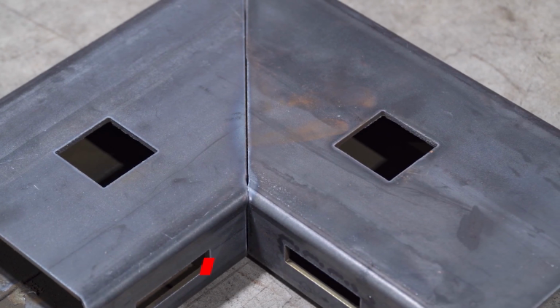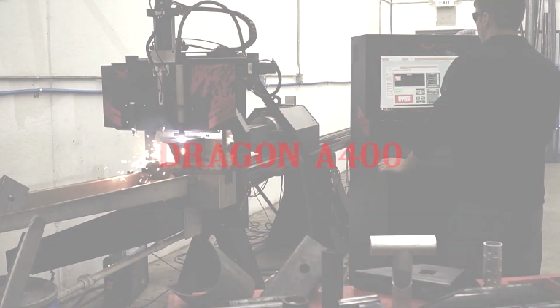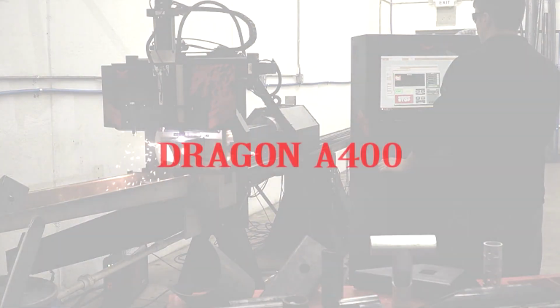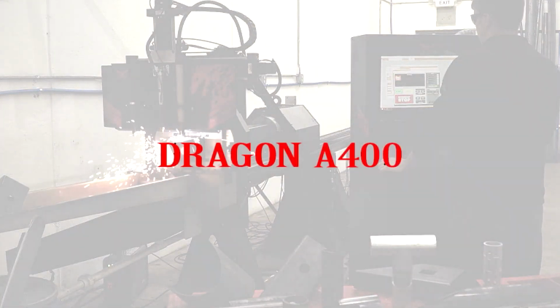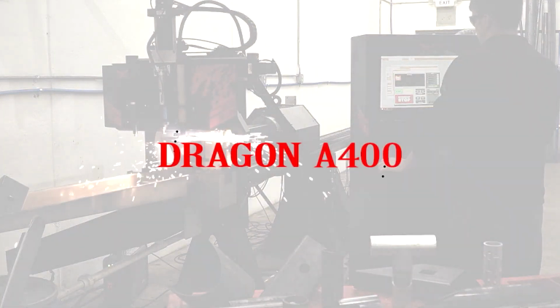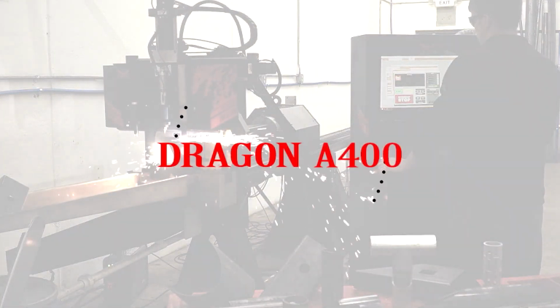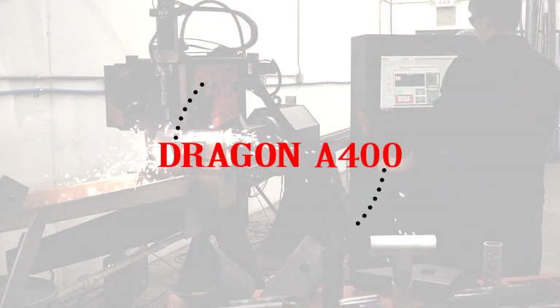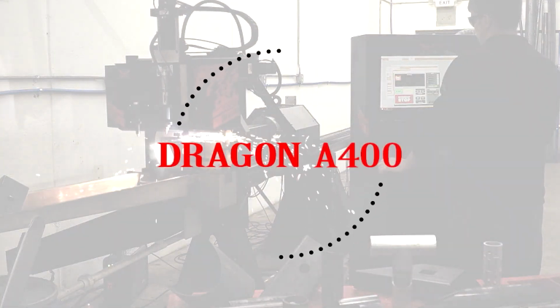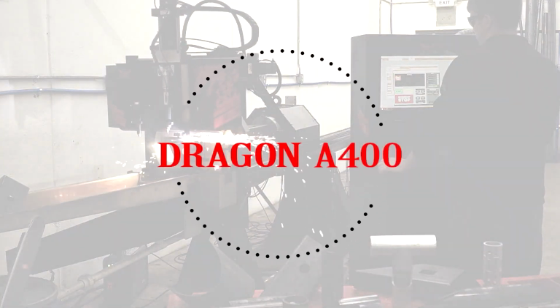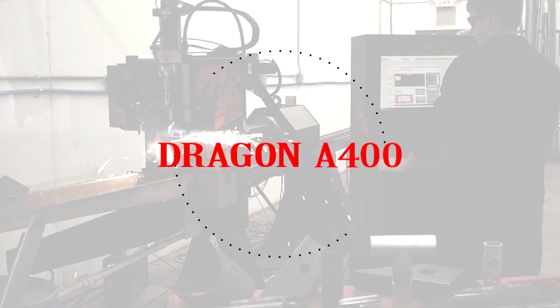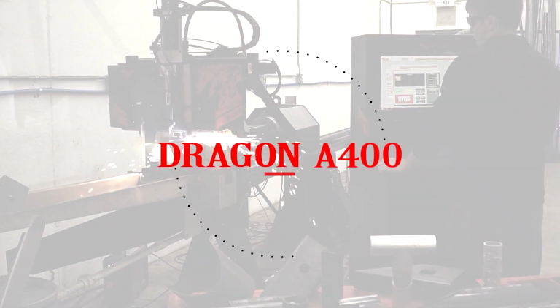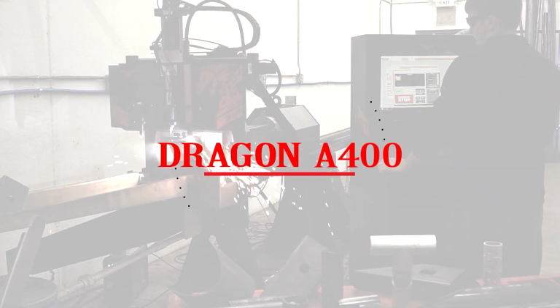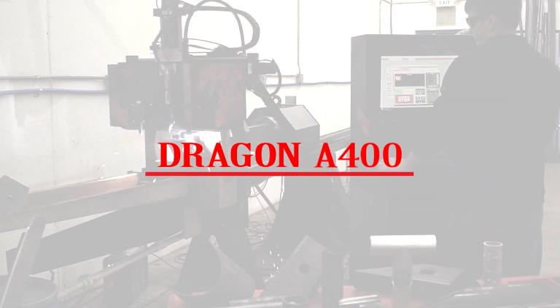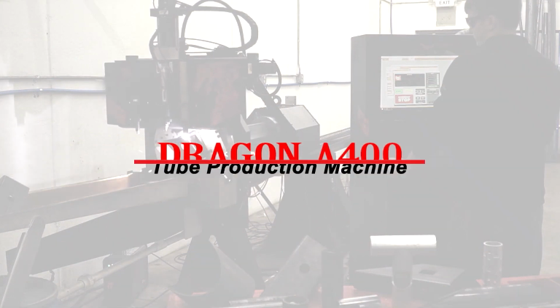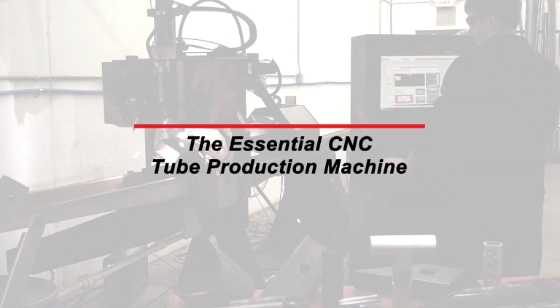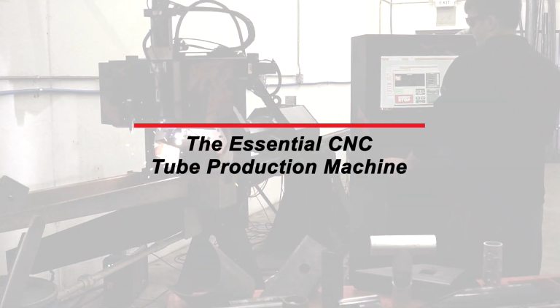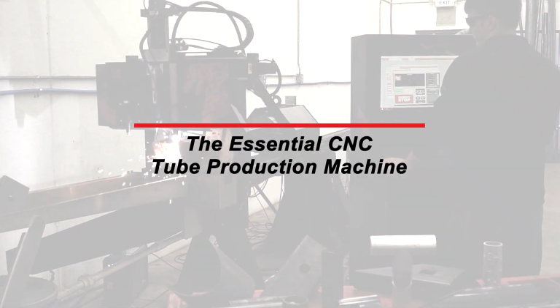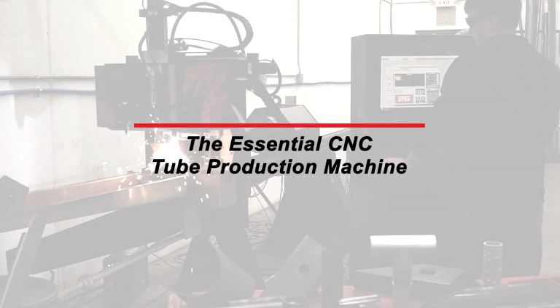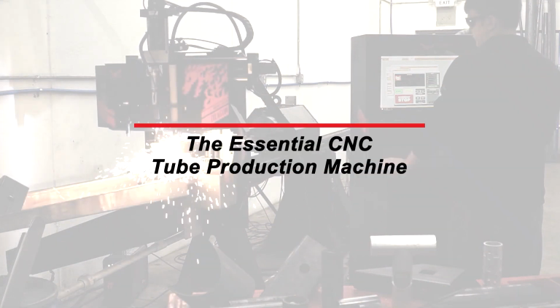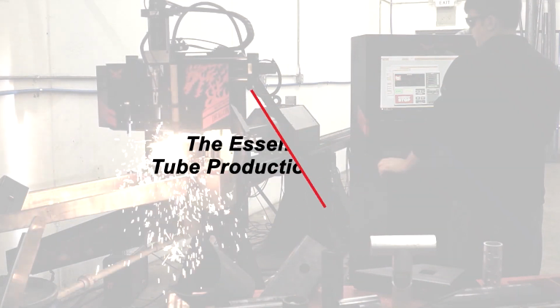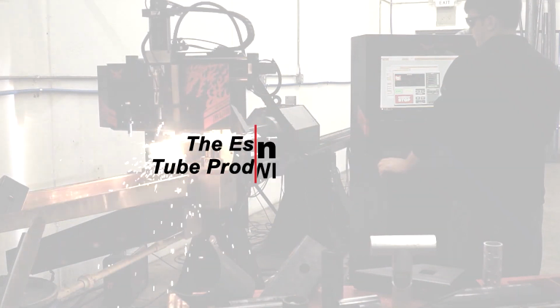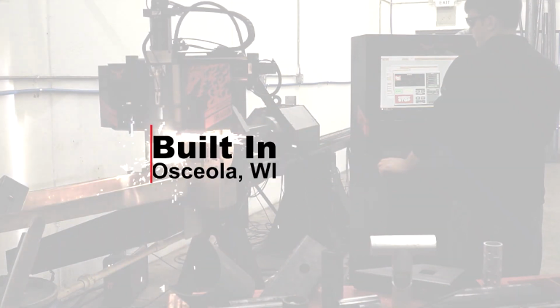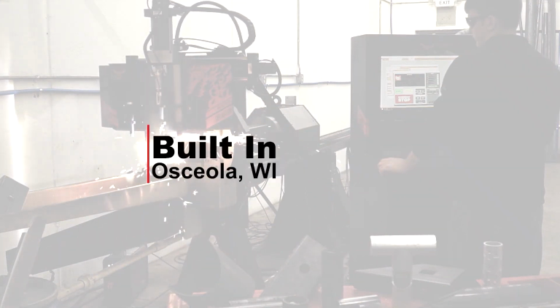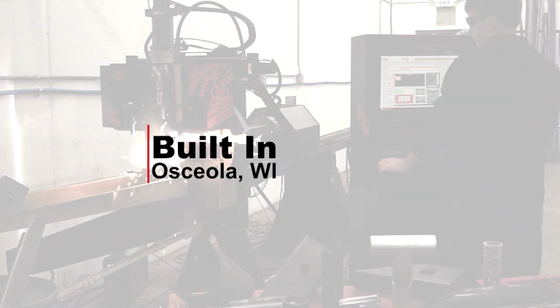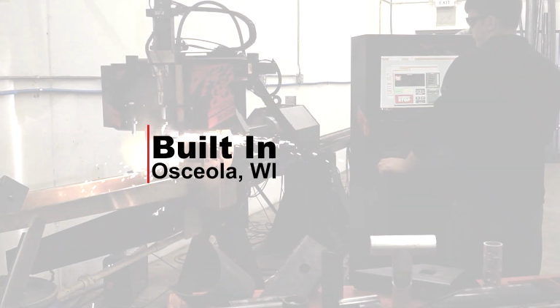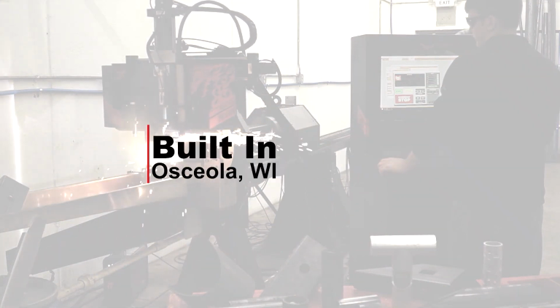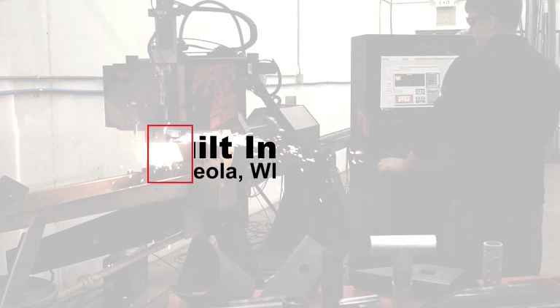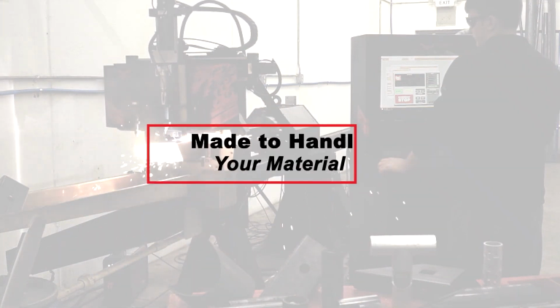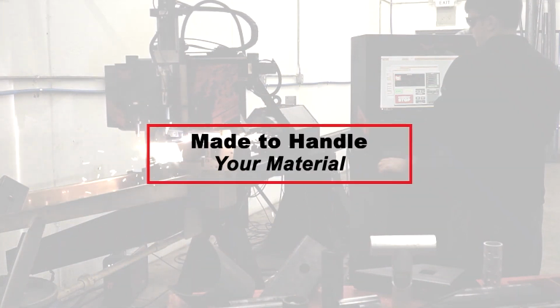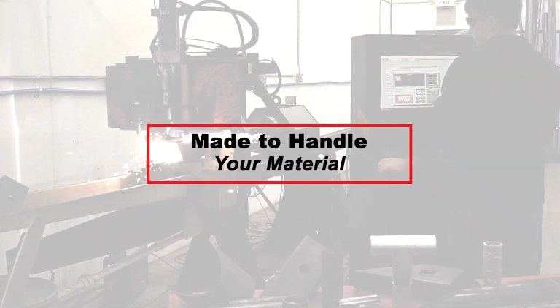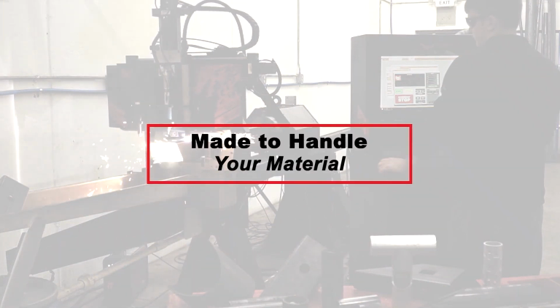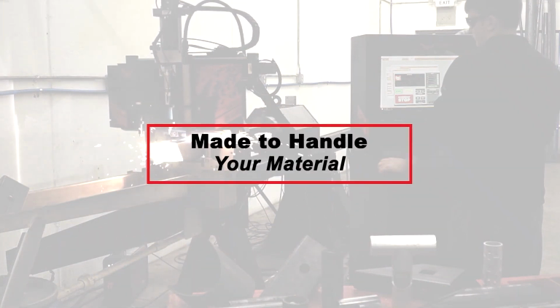If you fabricate with a lot of tube or pipe, the Dragon A400 is the essential production machine for improving your bottom line.